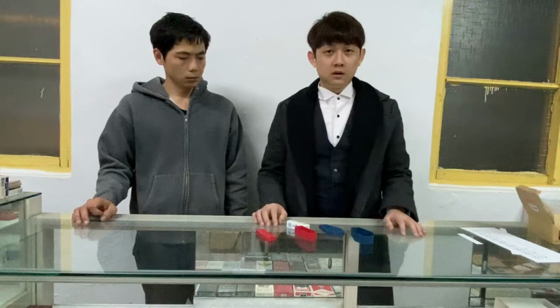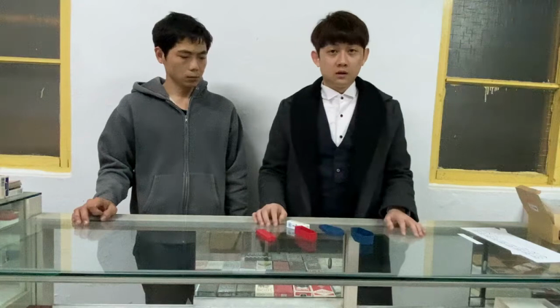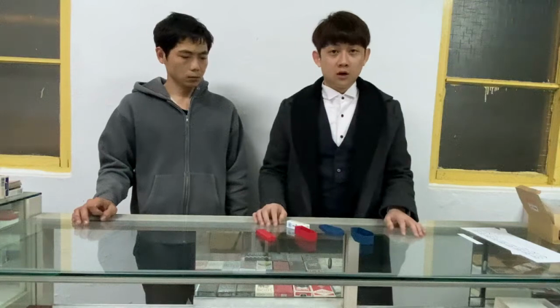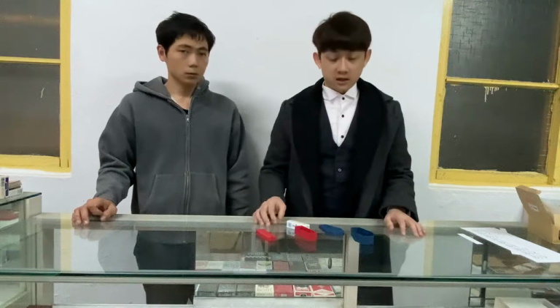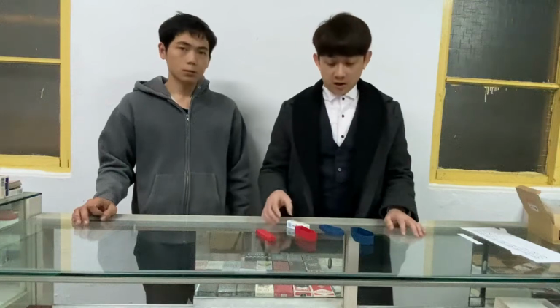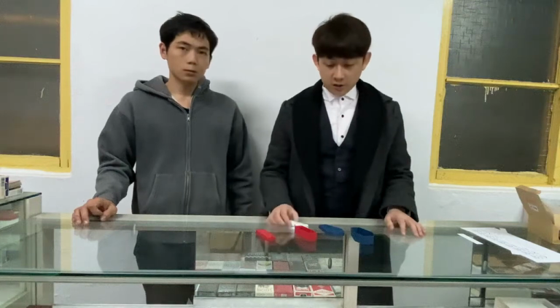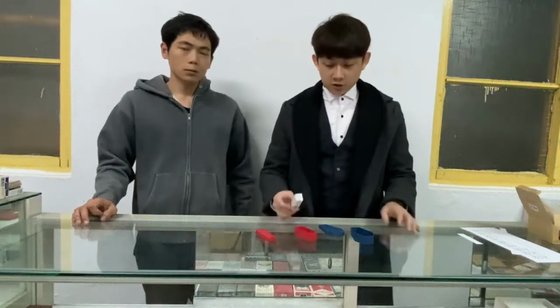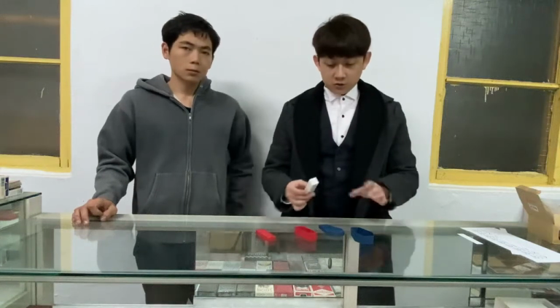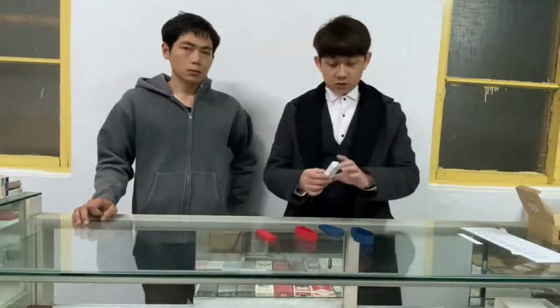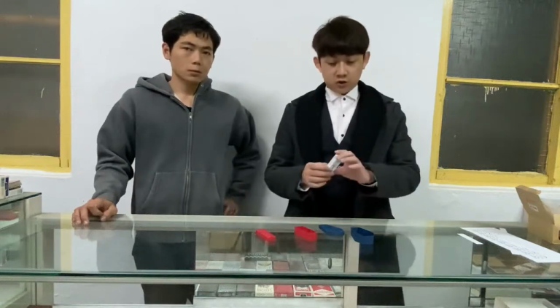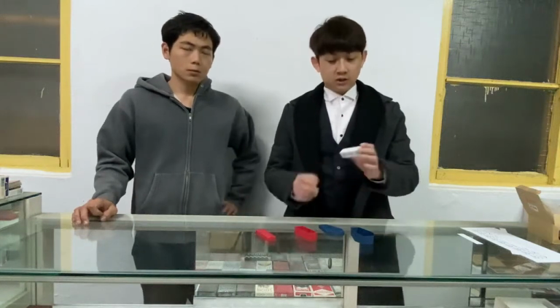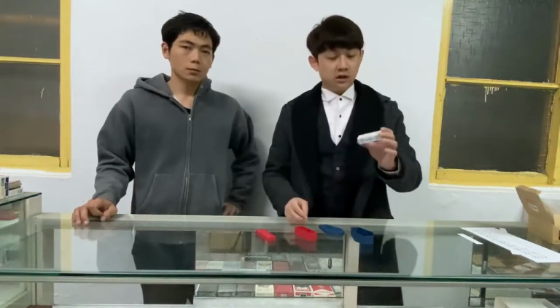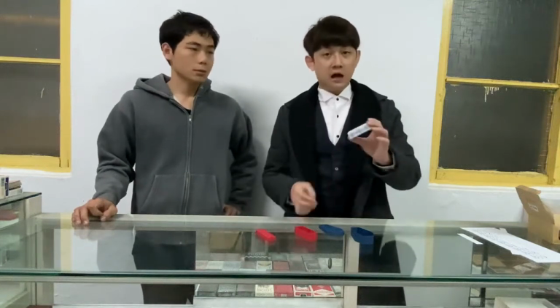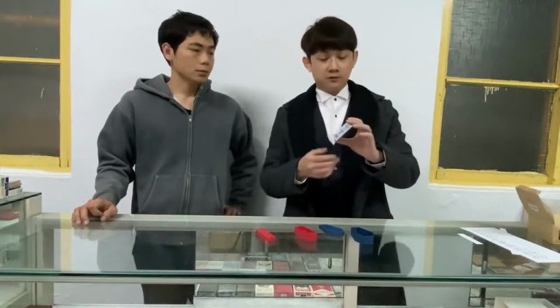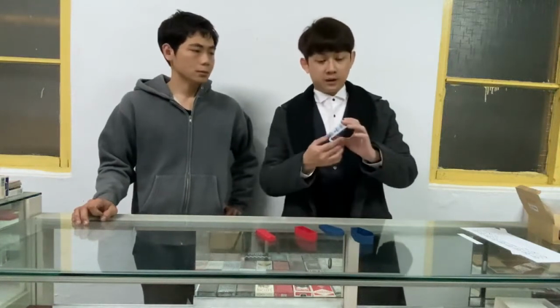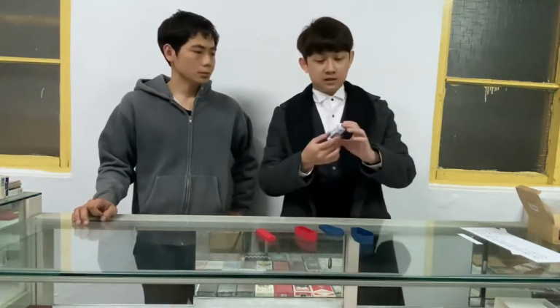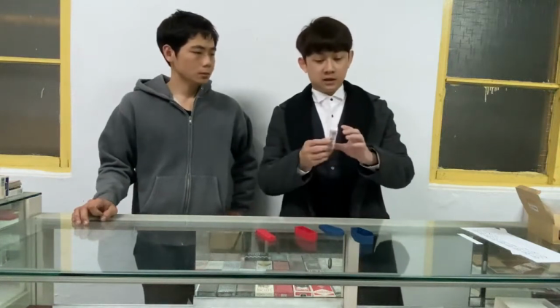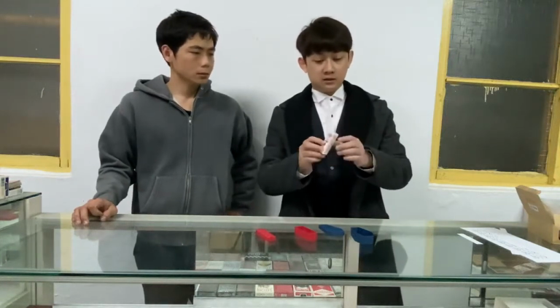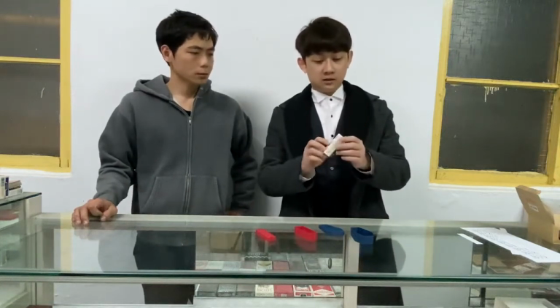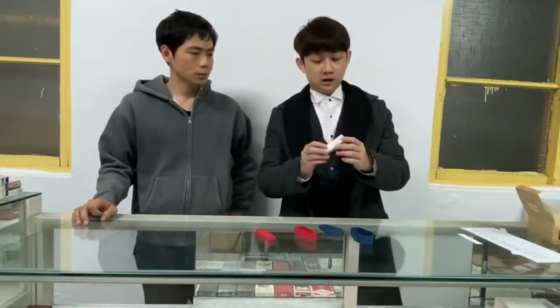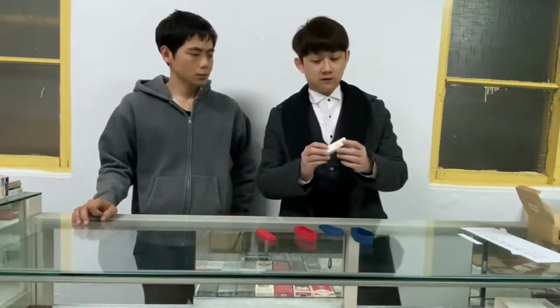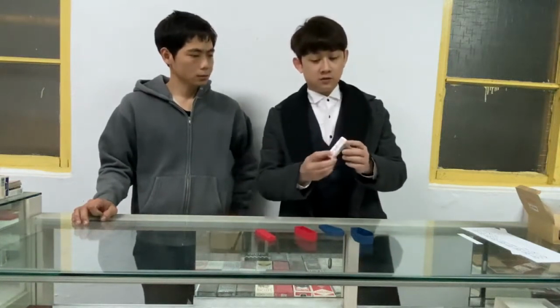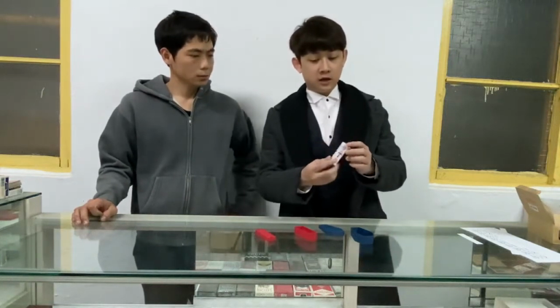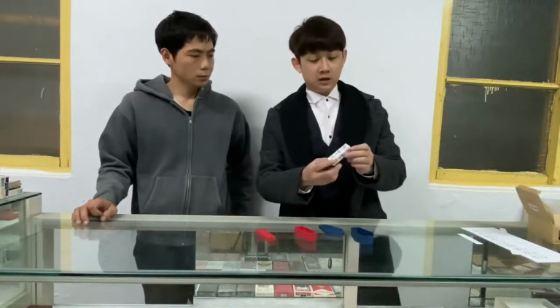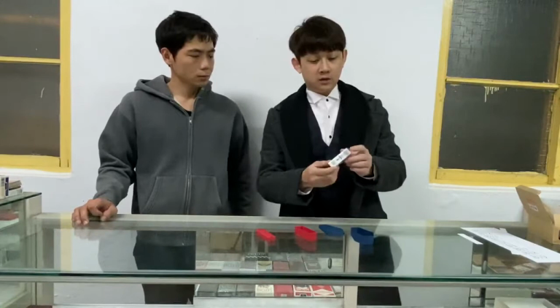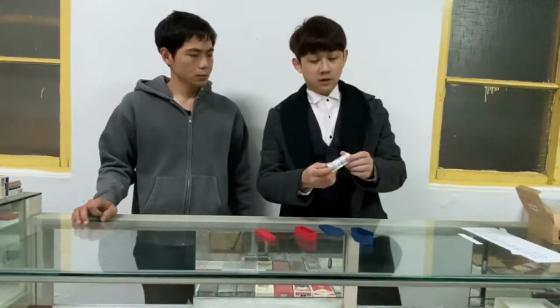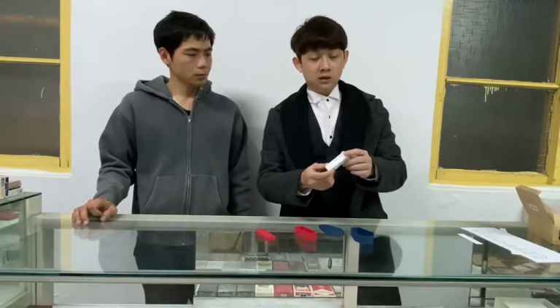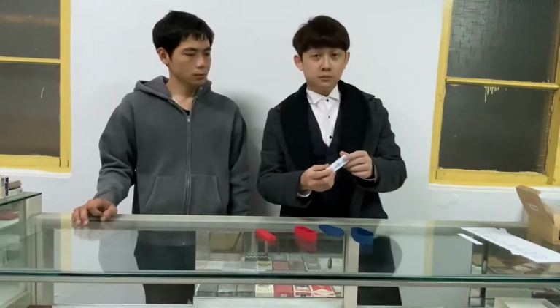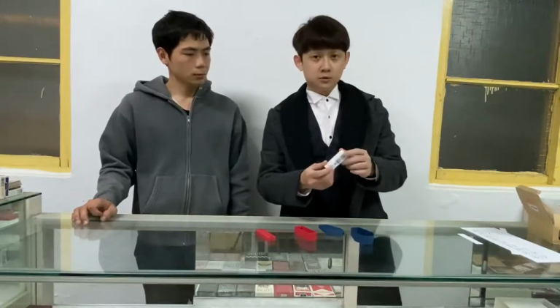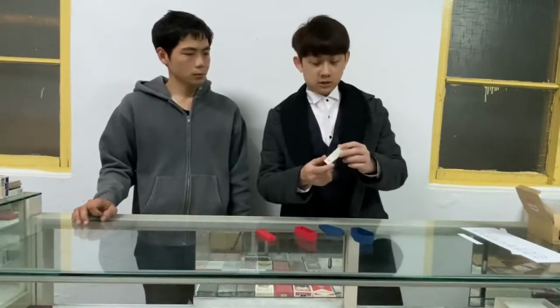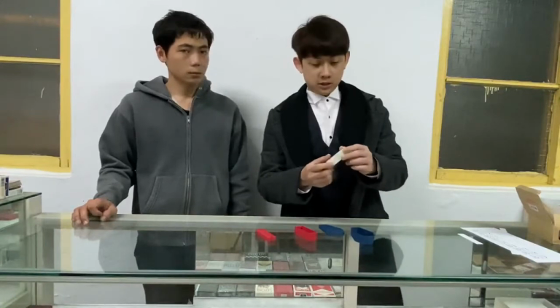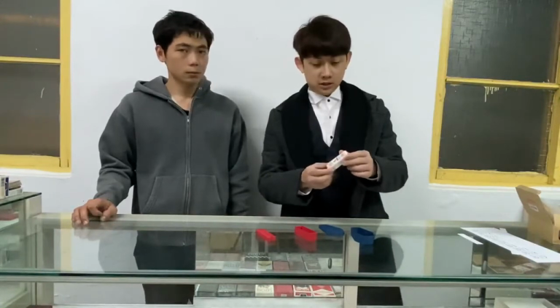Okay, now I will show you a trick. Here I have a box and here I have the red, the green, the blue, the yellow.